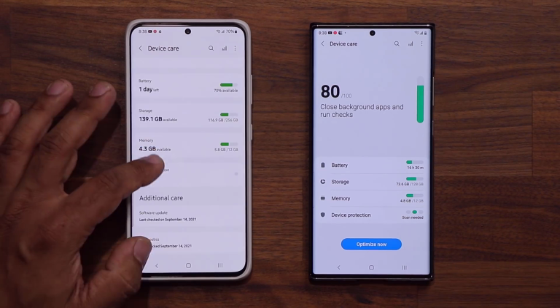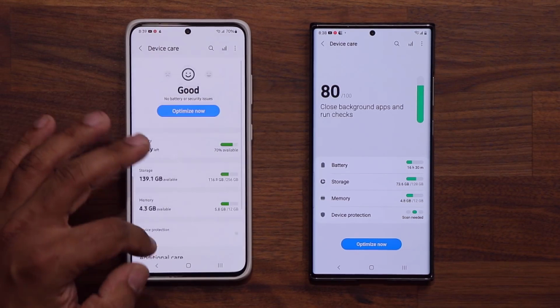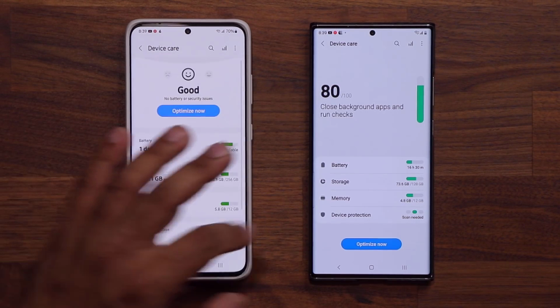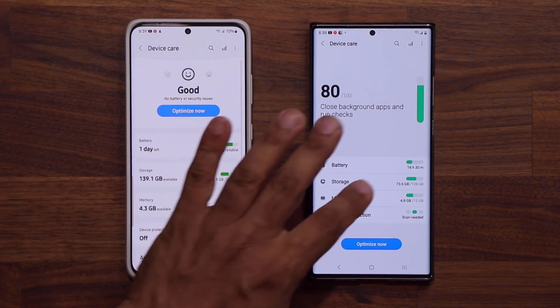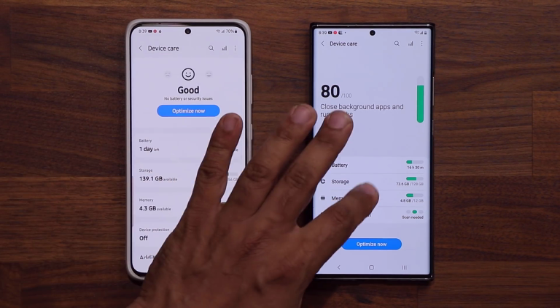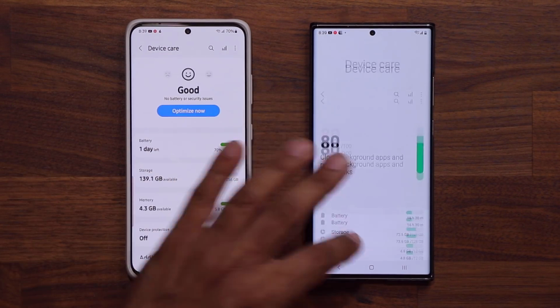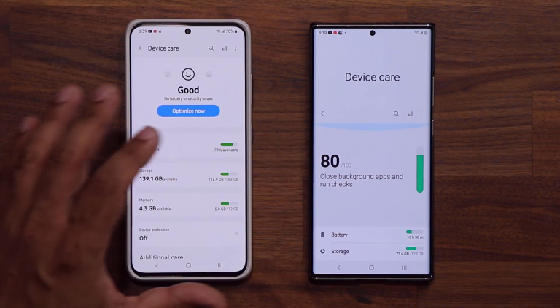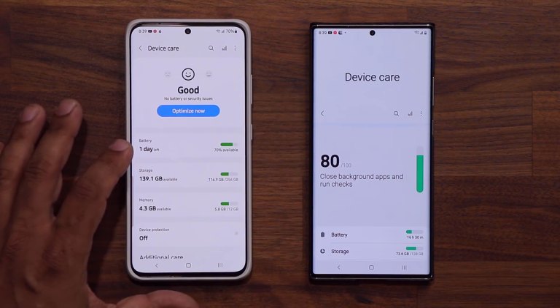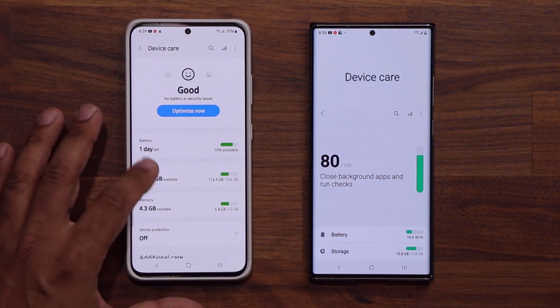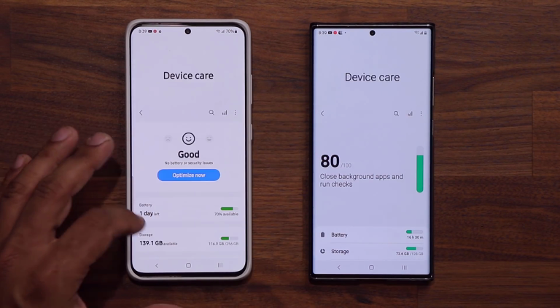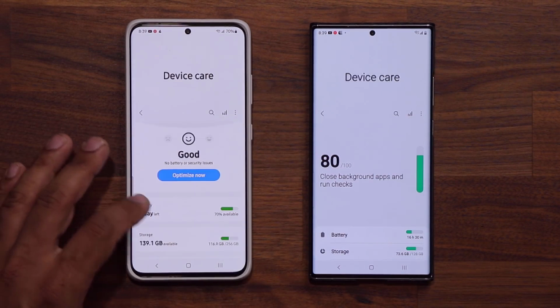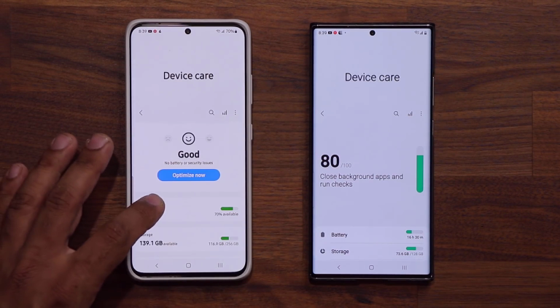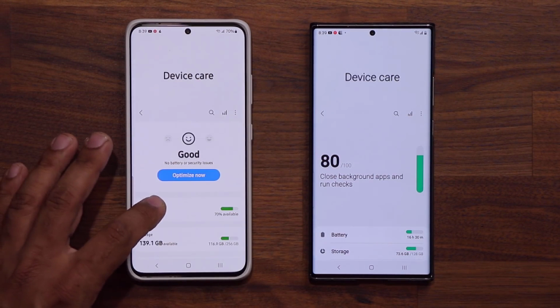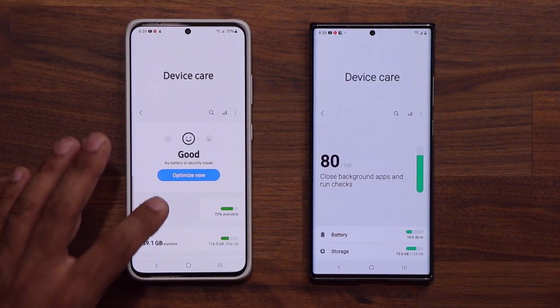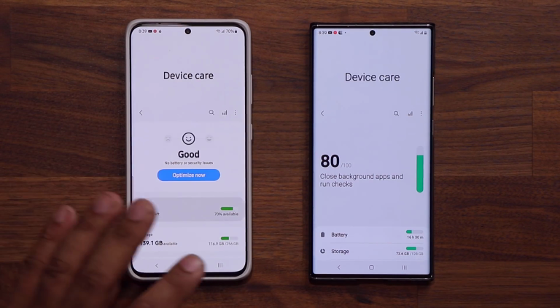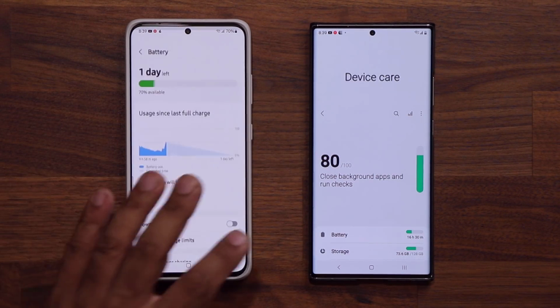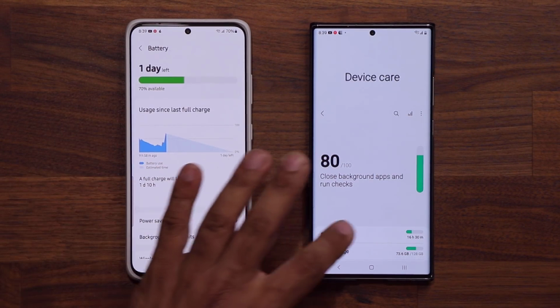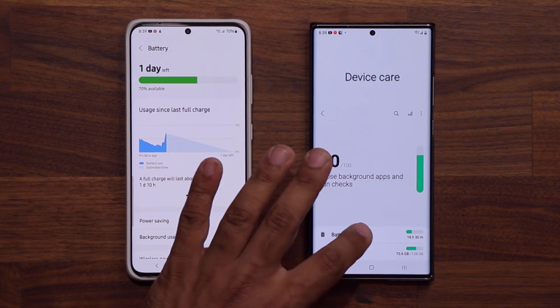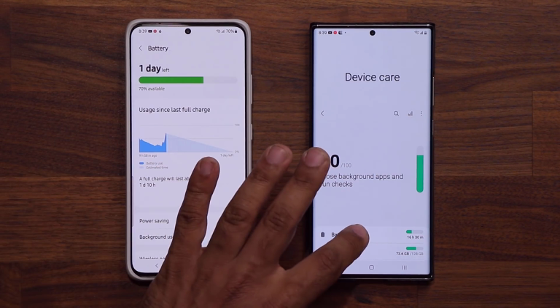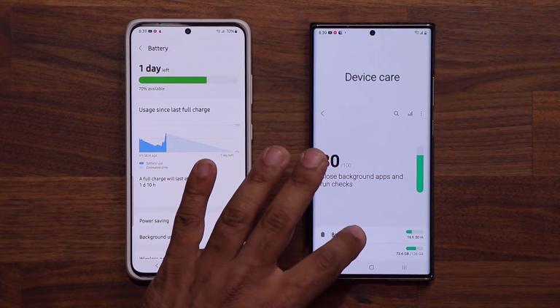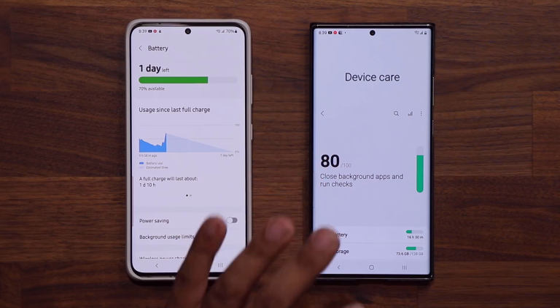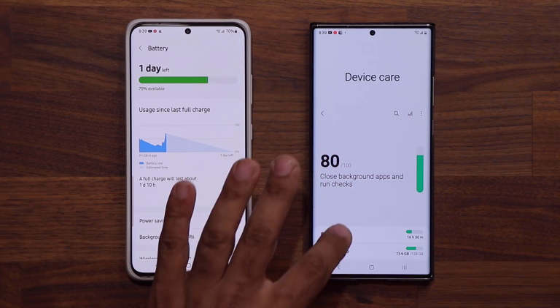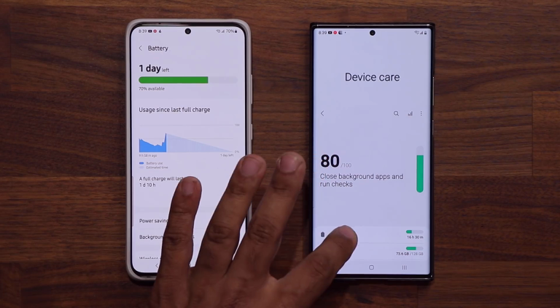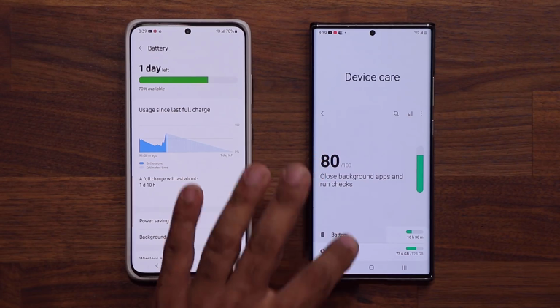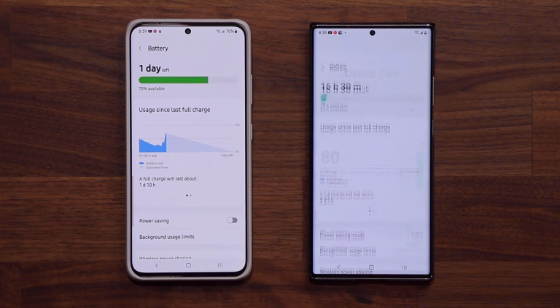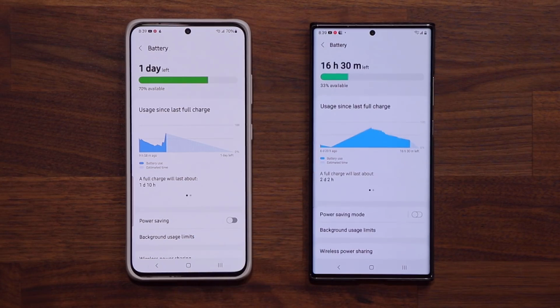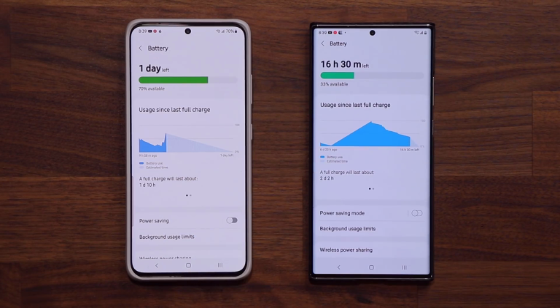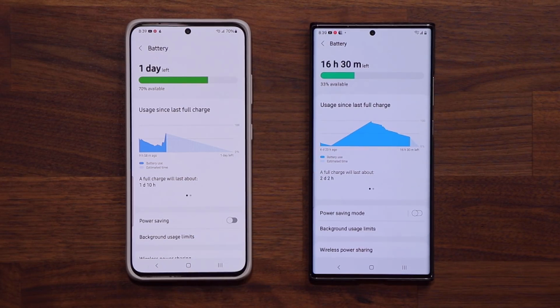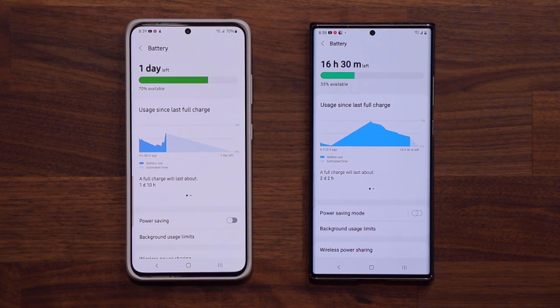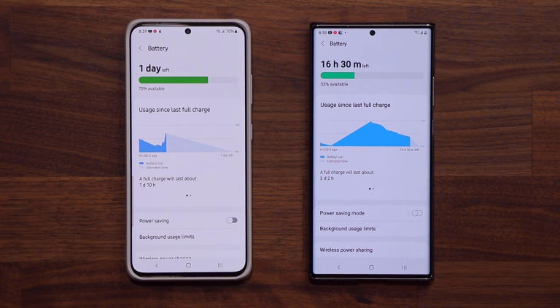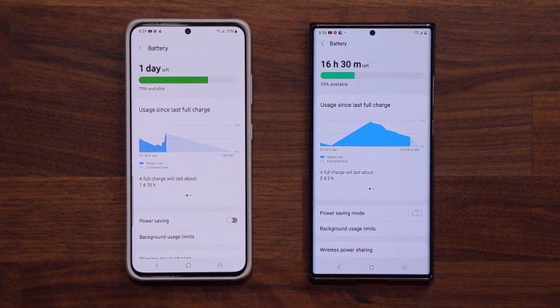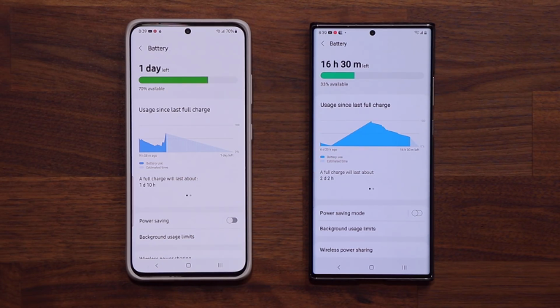Now let's go into the battery section. Here's Battery and Device Care — we're going to click that. We do have some big changes under the battery.